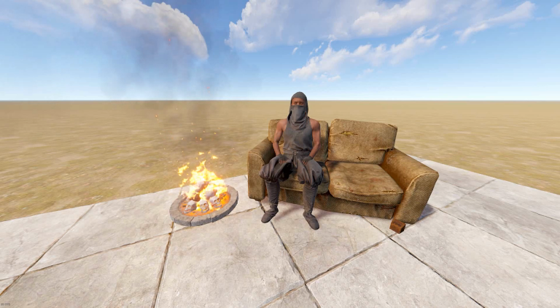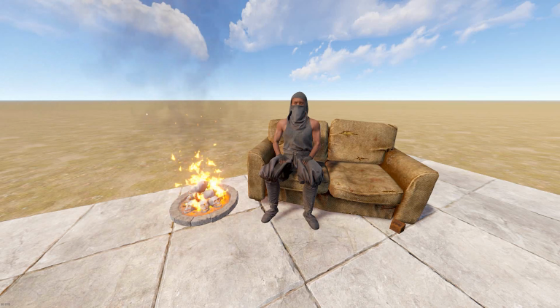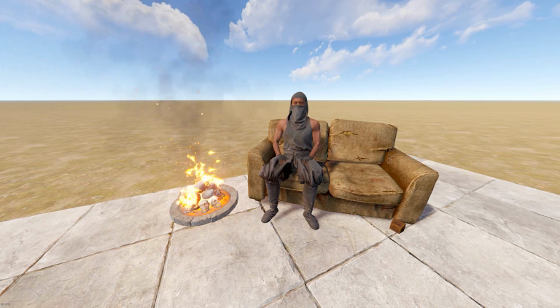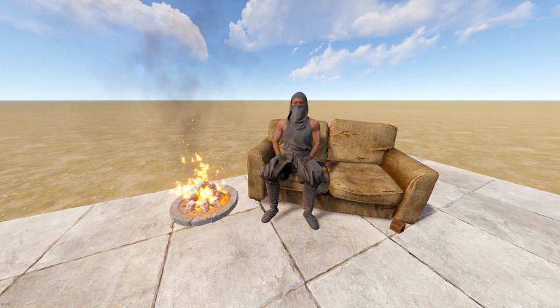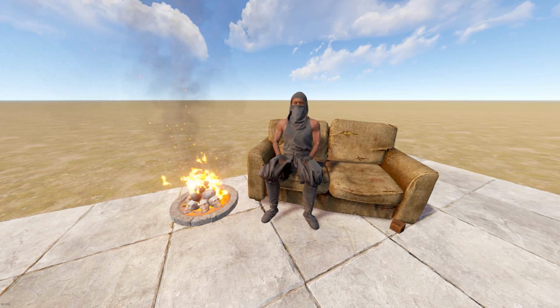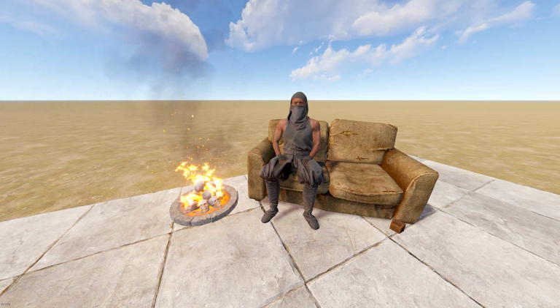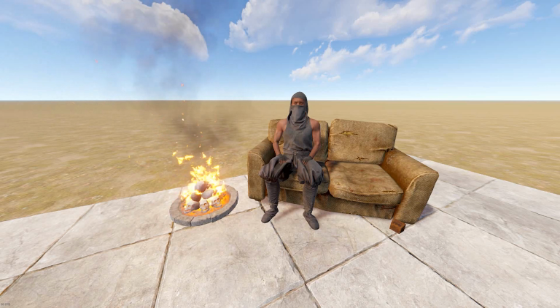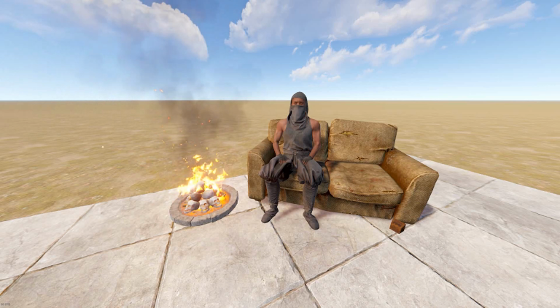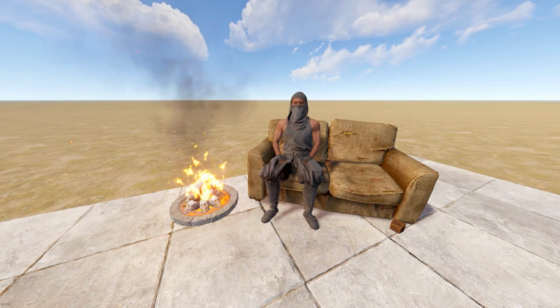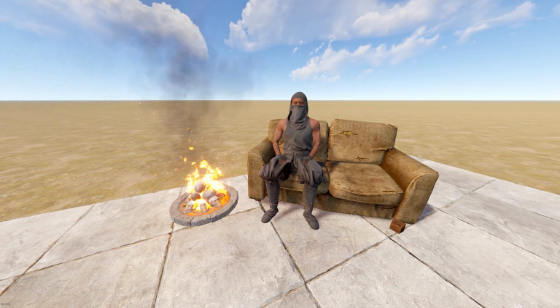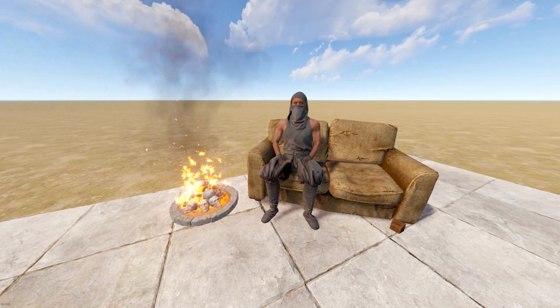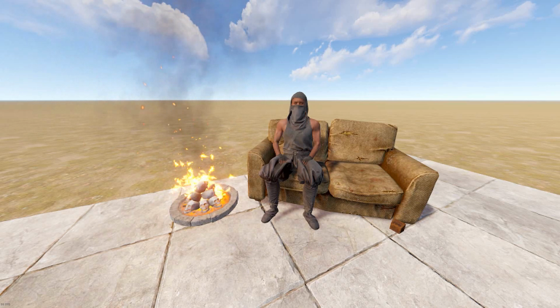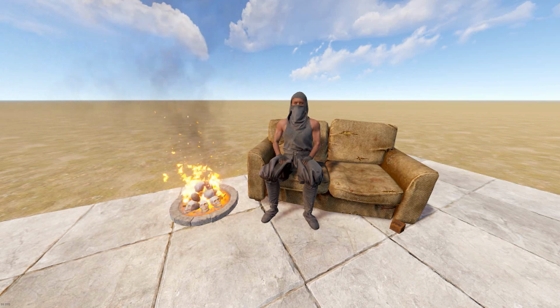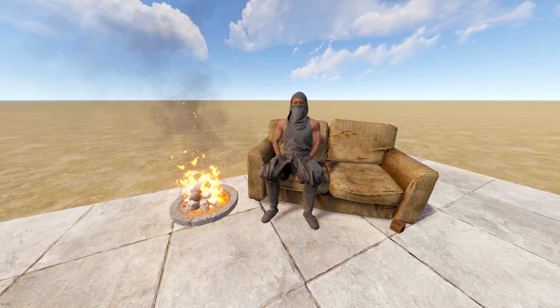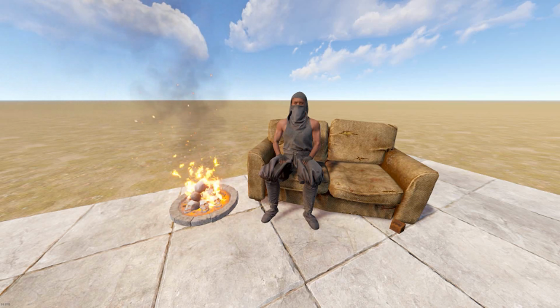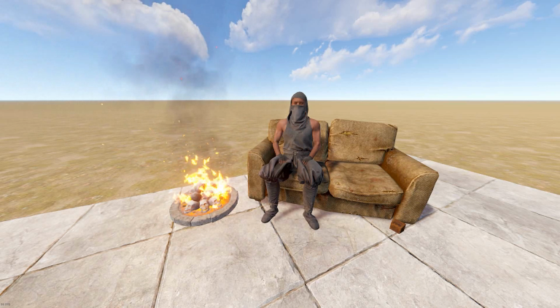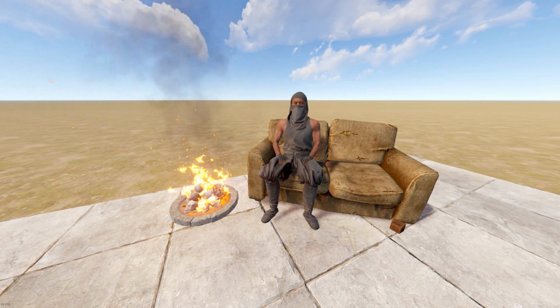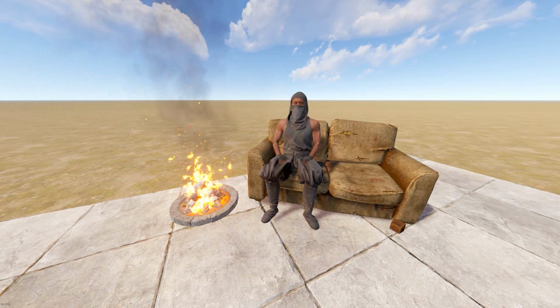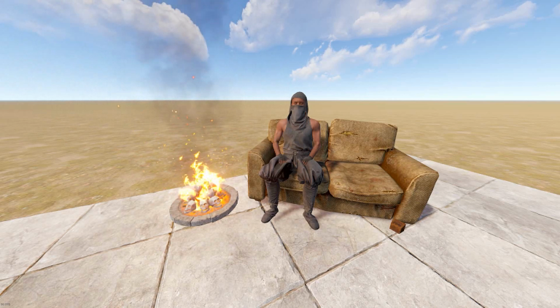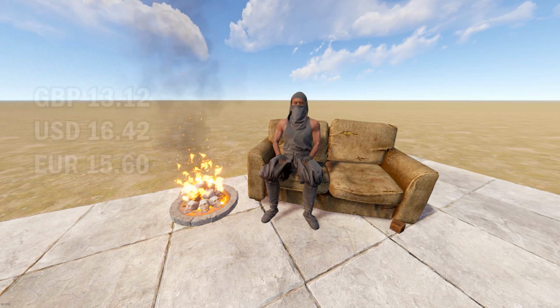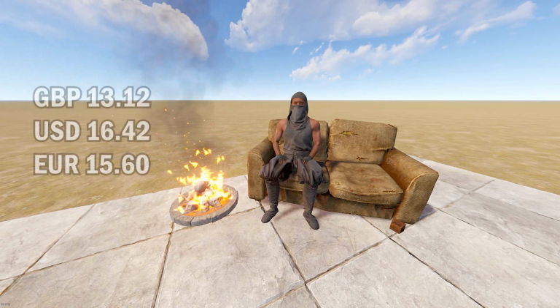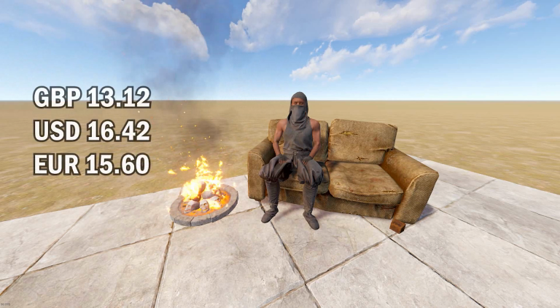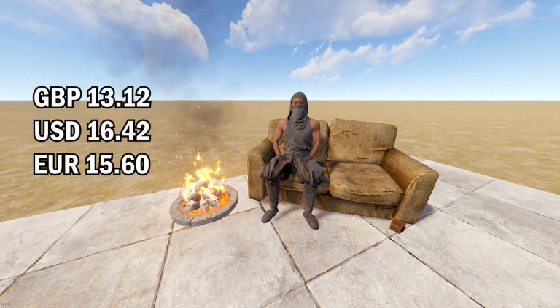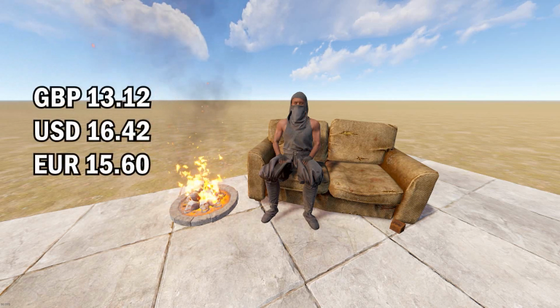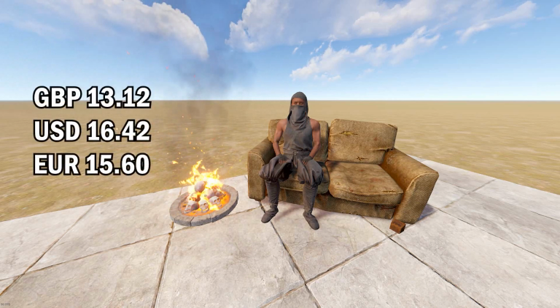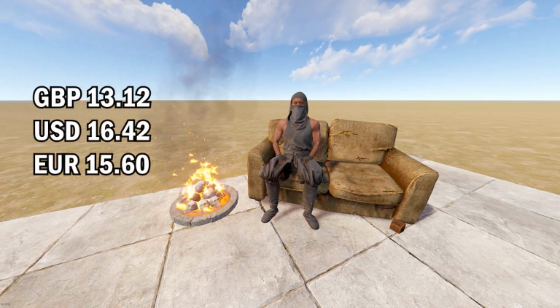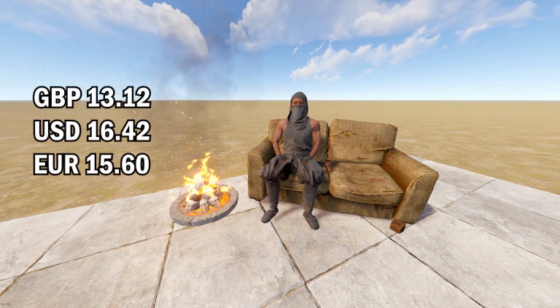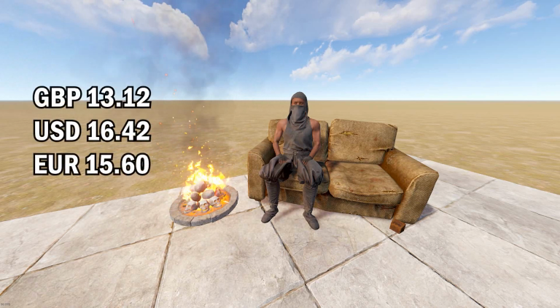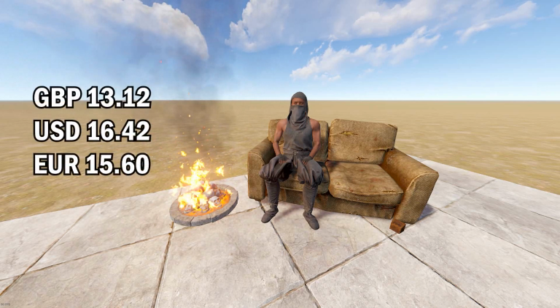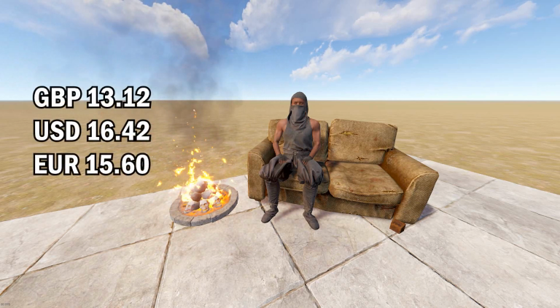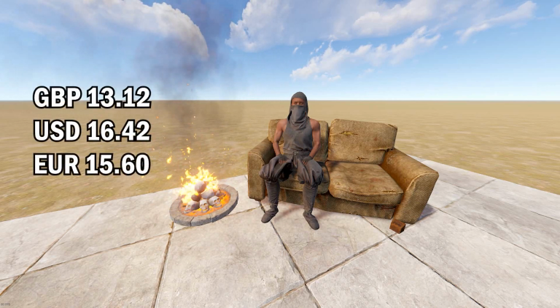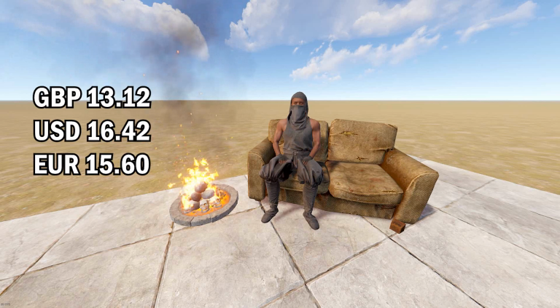Alright guys, here's the pricing for this week's 8 skins. Please let me know what you think down below.